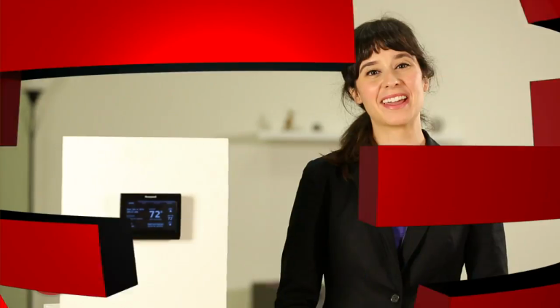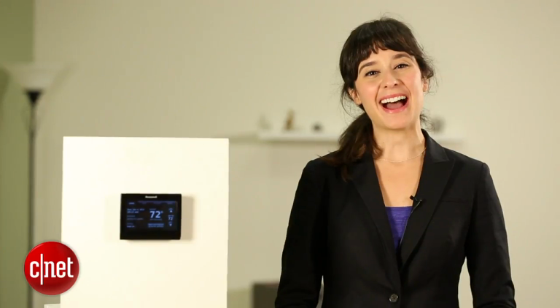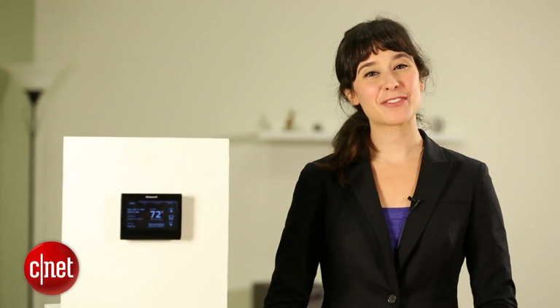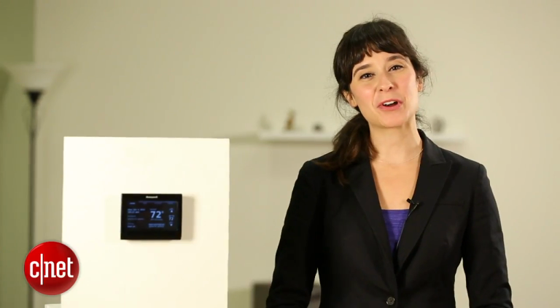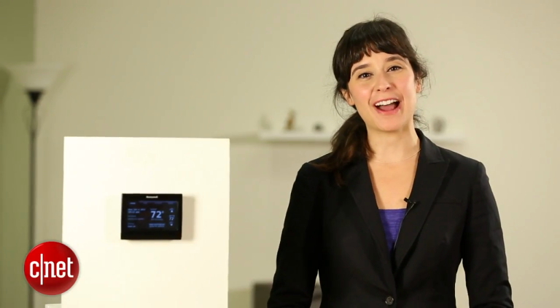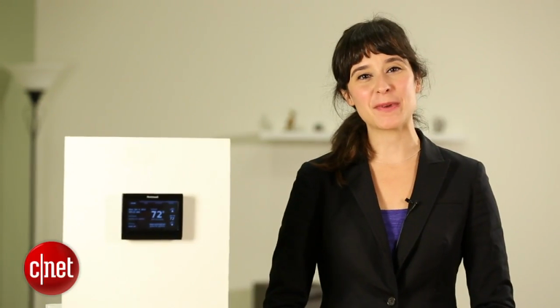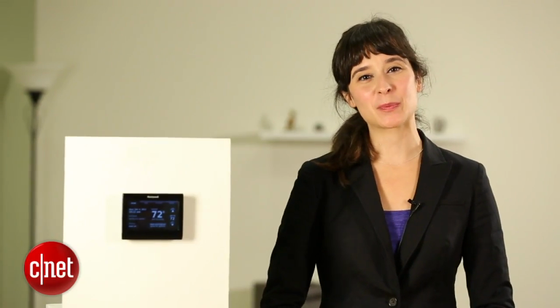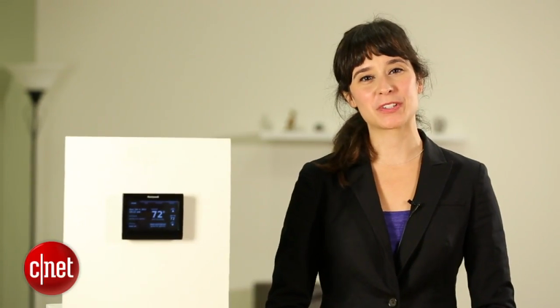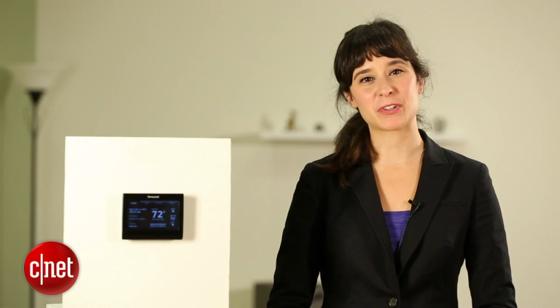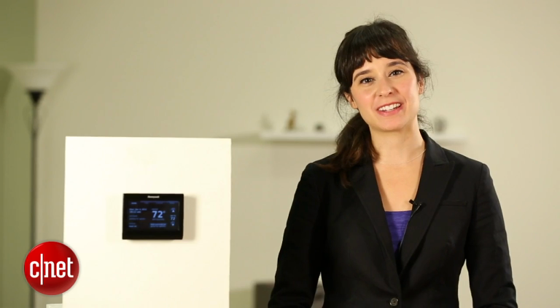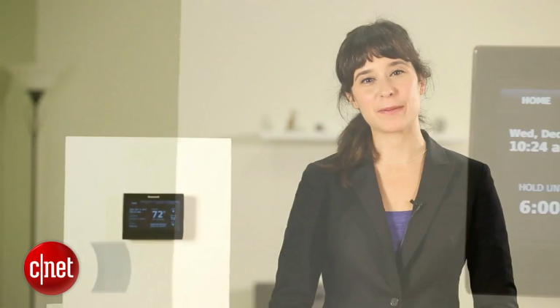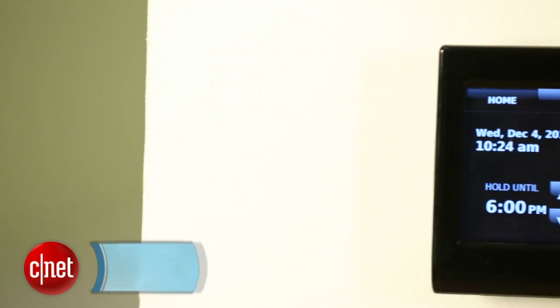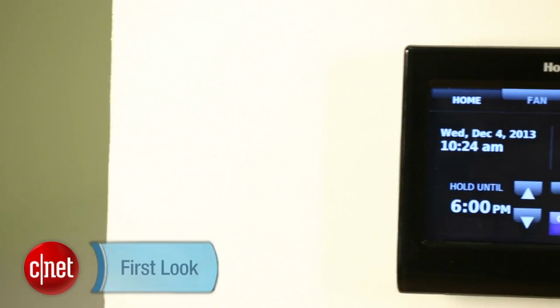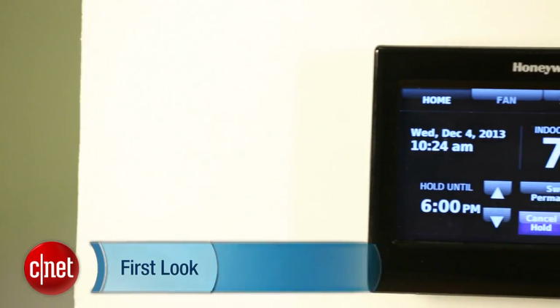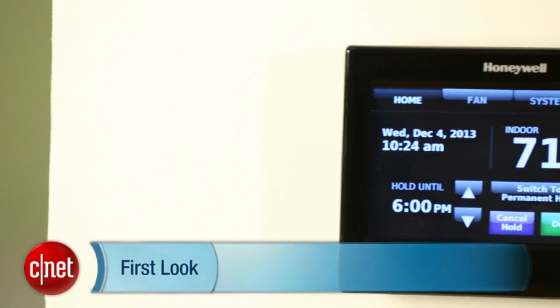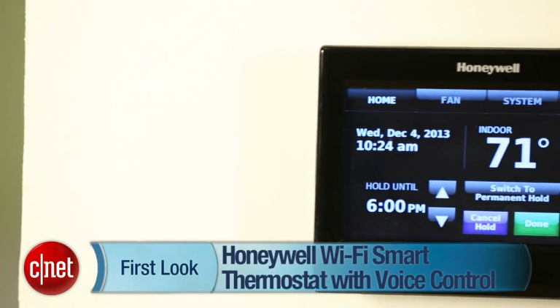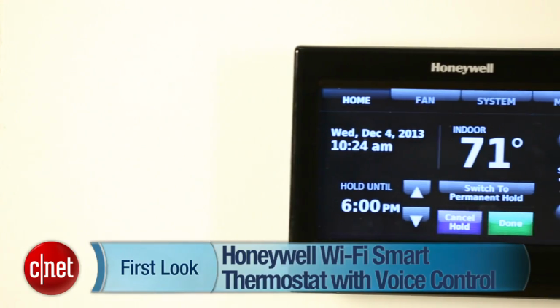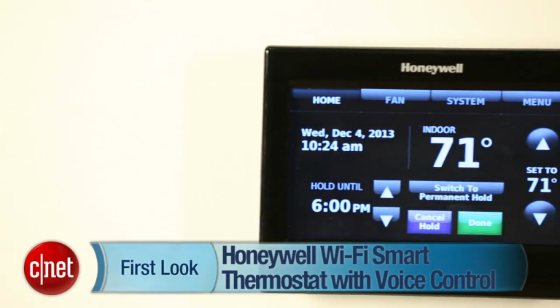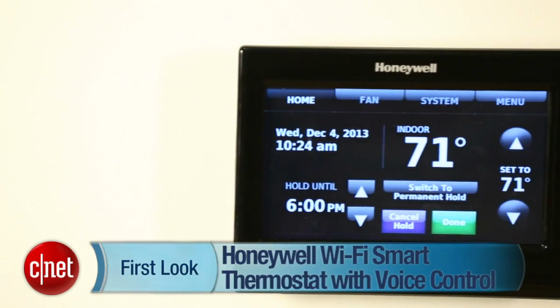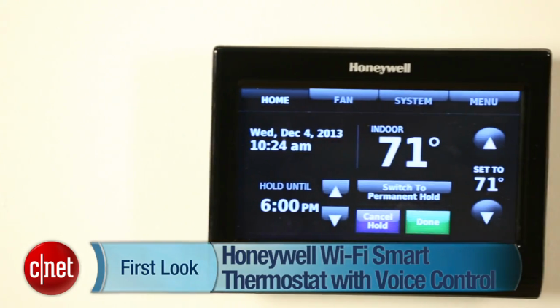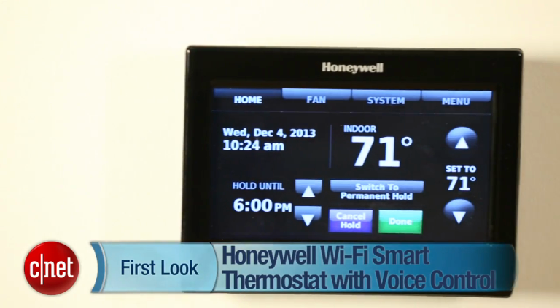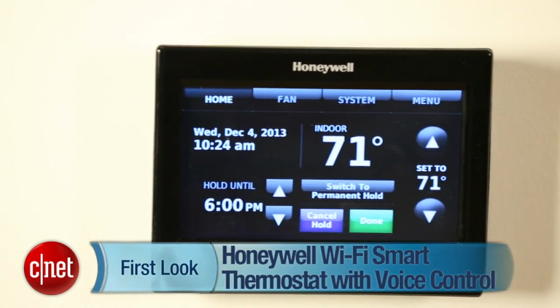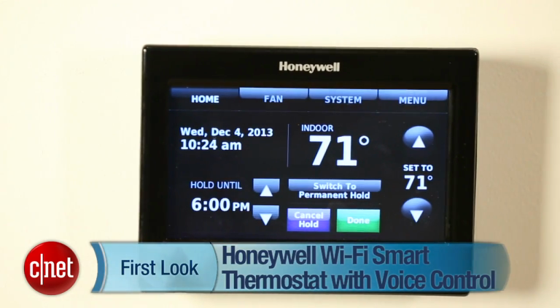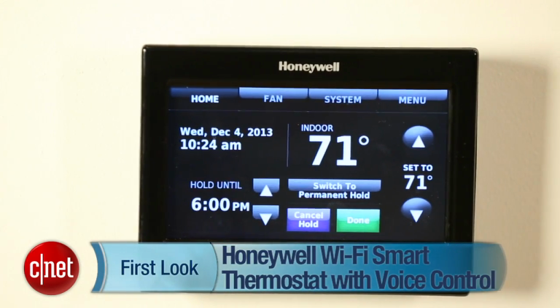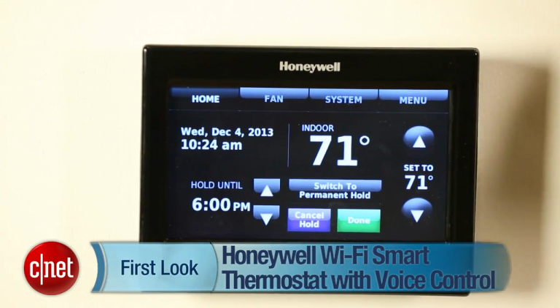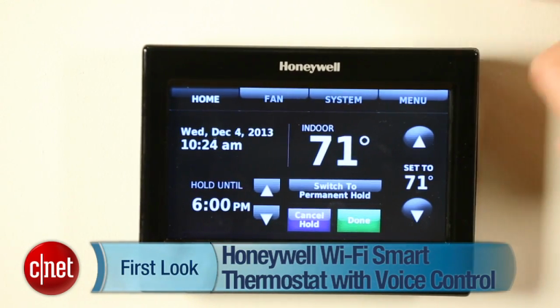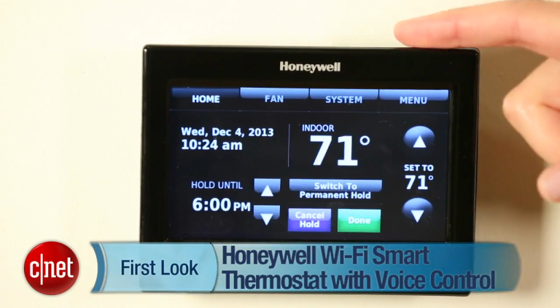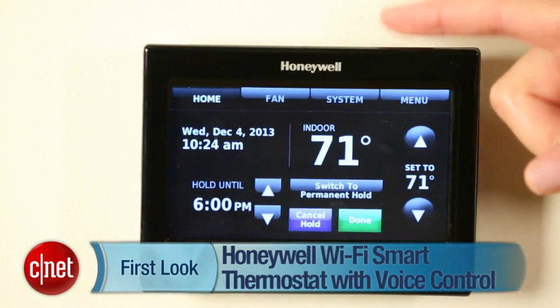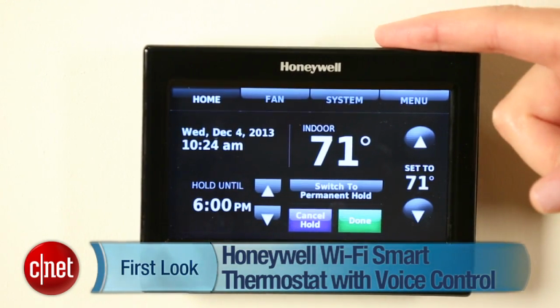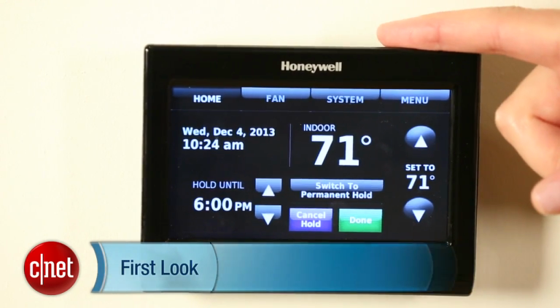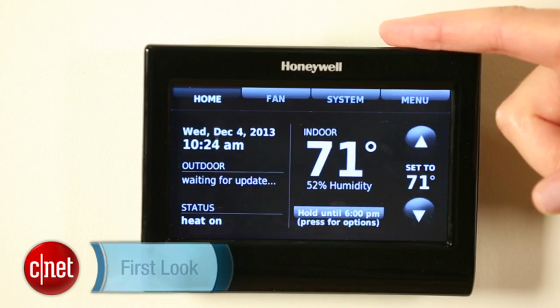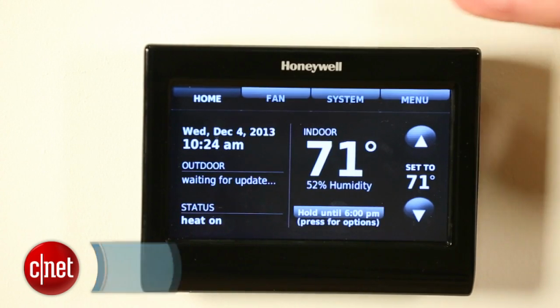Hi everyone, I'm Megan Mullerton for CNET Appliances, and this is a review of the Honeywell Wi-Fi Smart Thermostat with voice control.